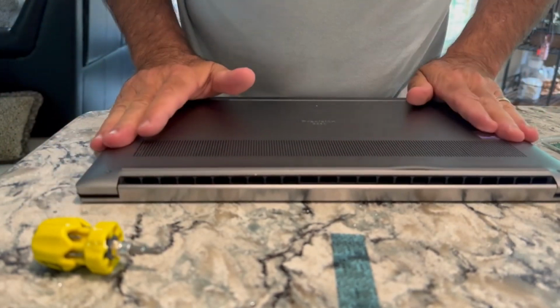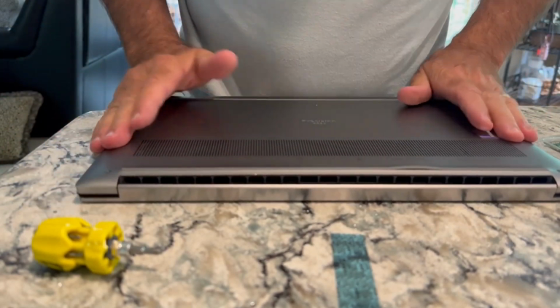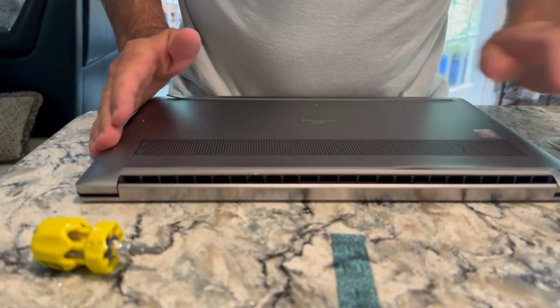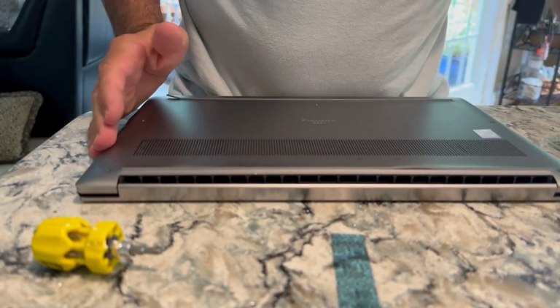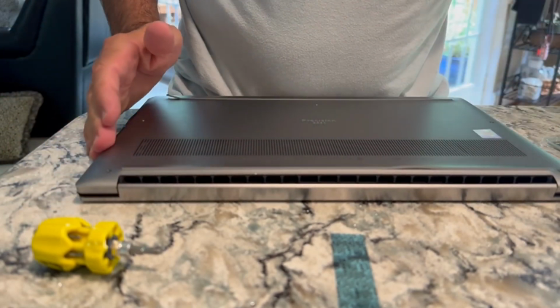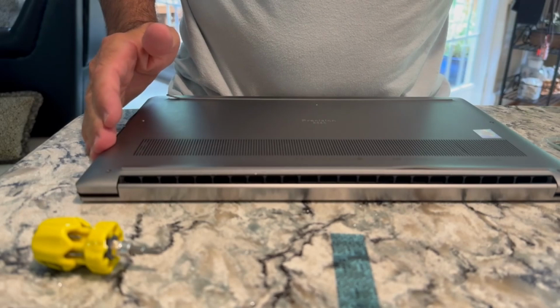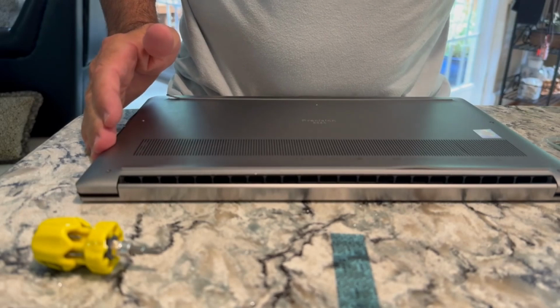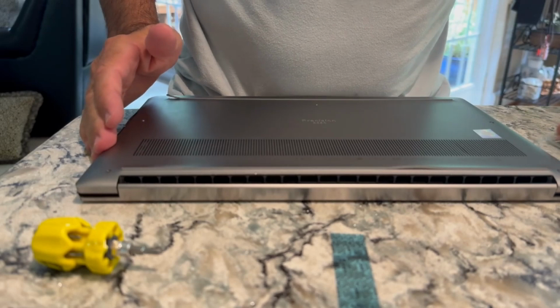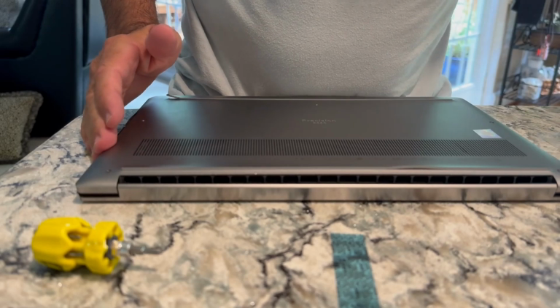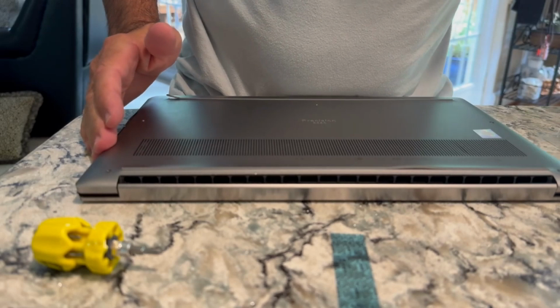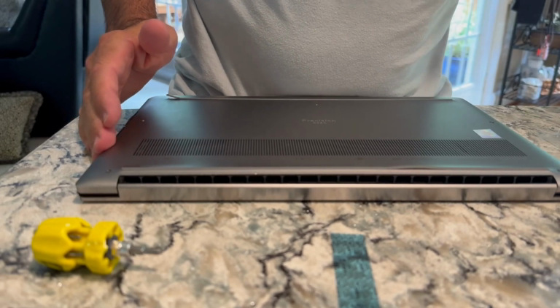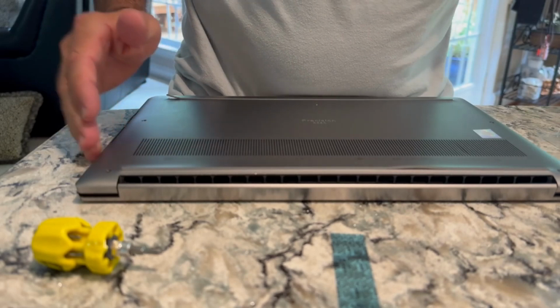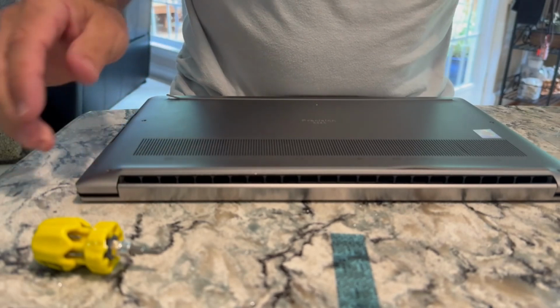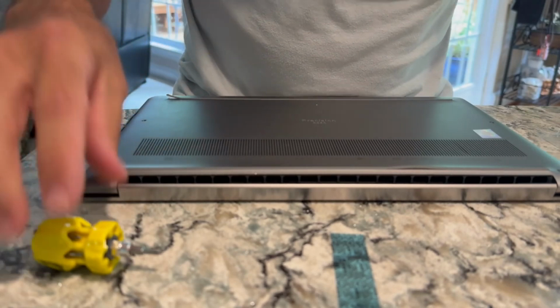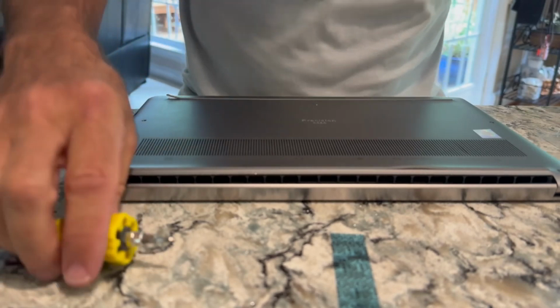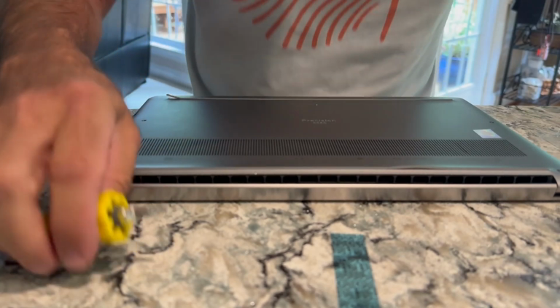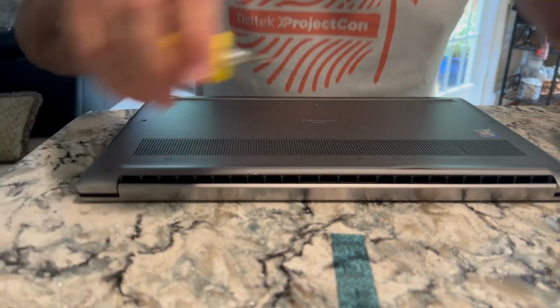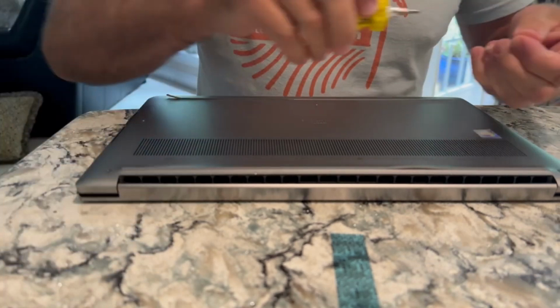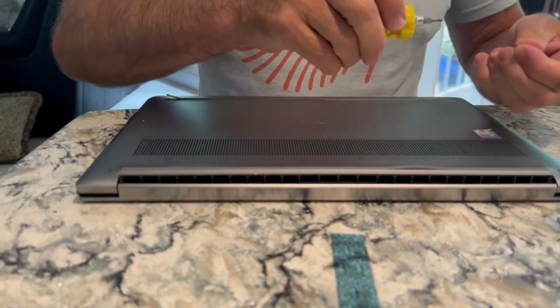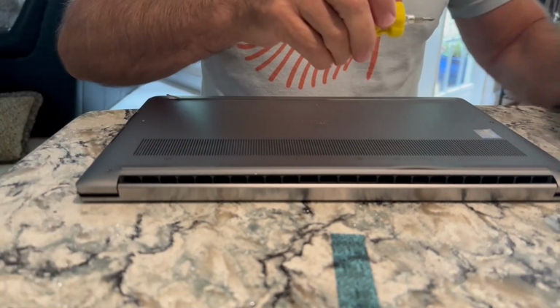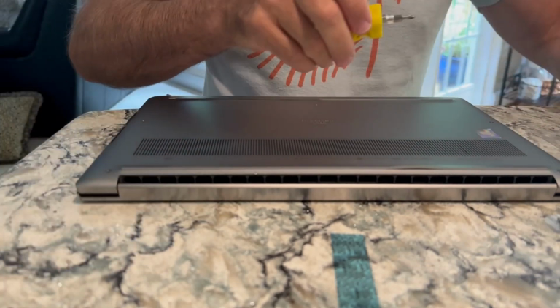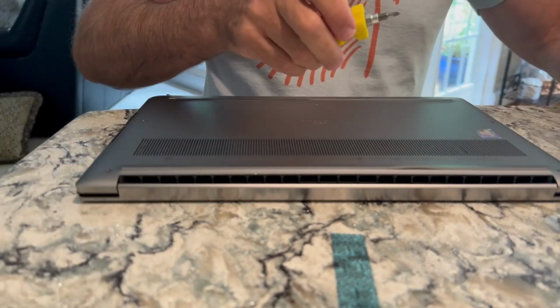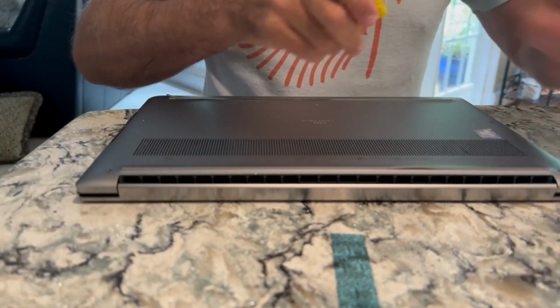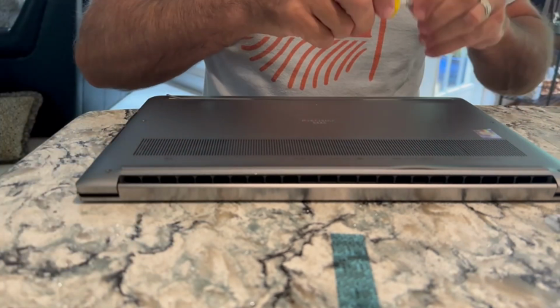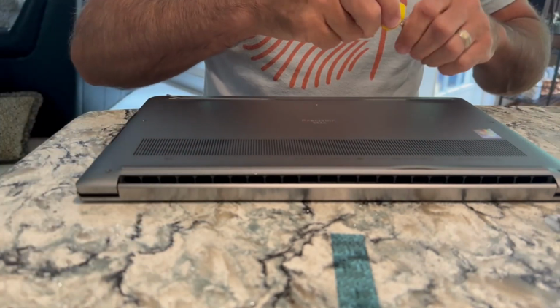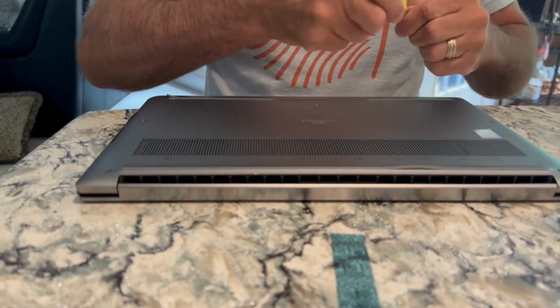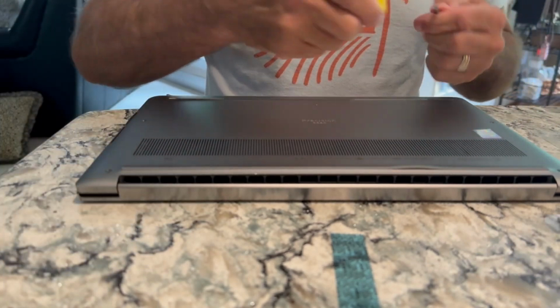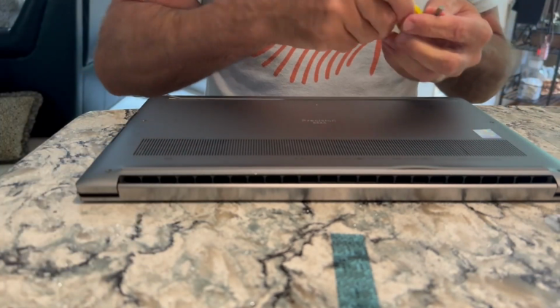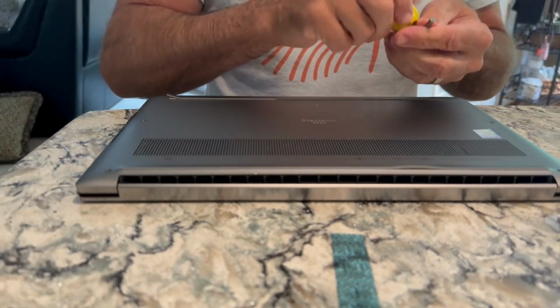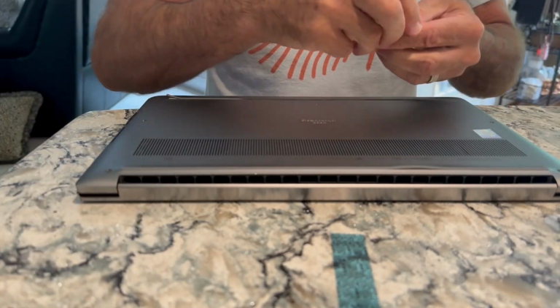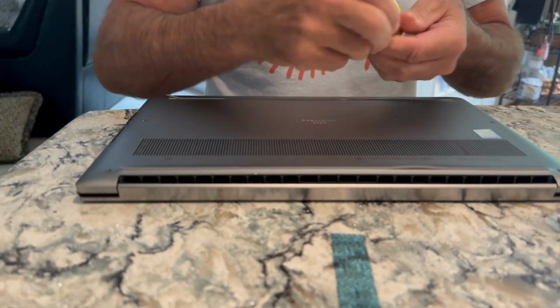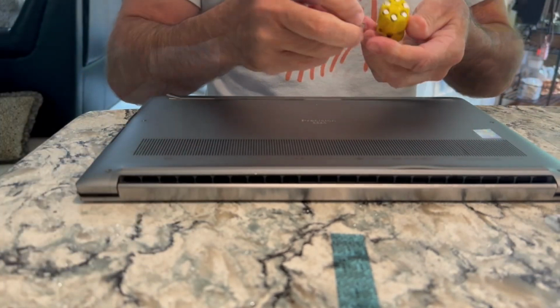All the holes are lined up. I'll change my bit back out.